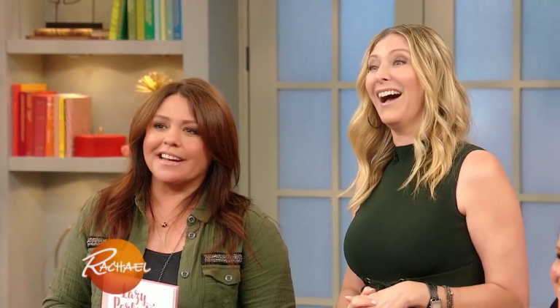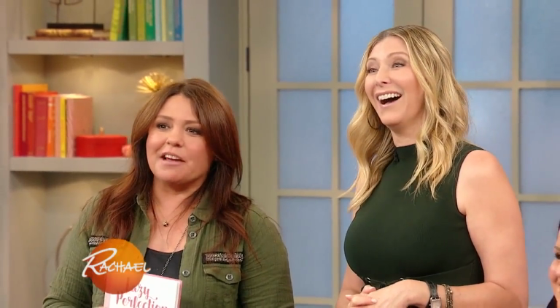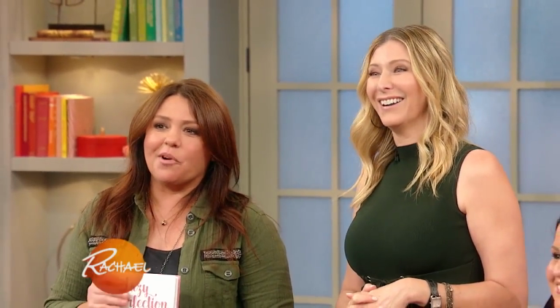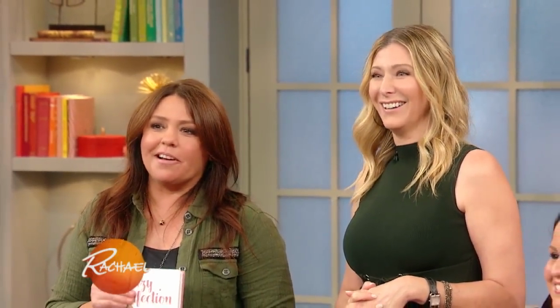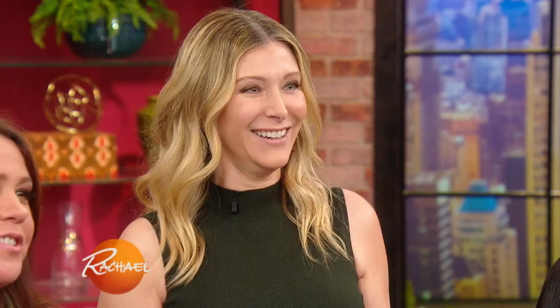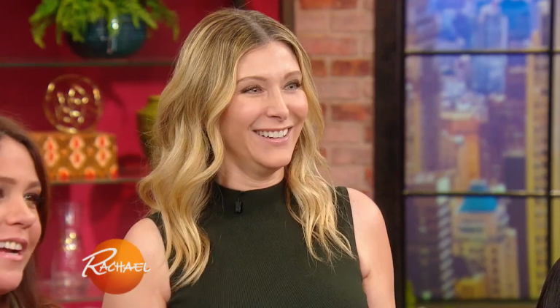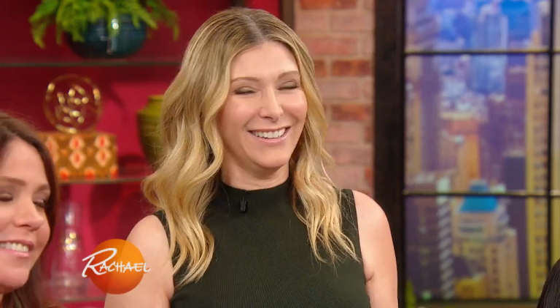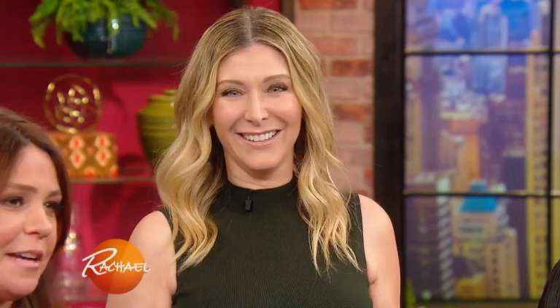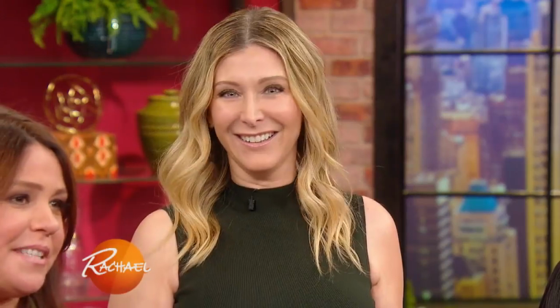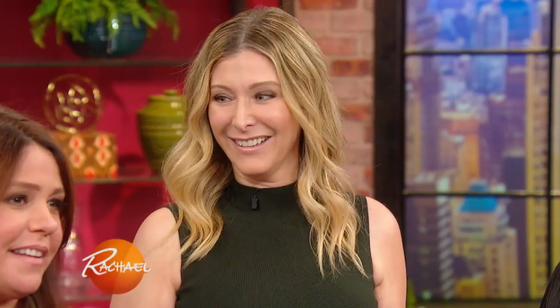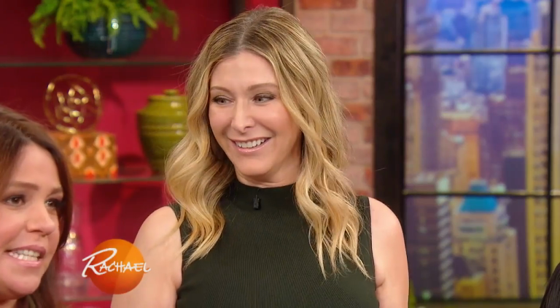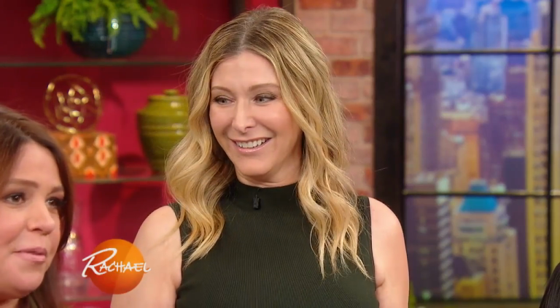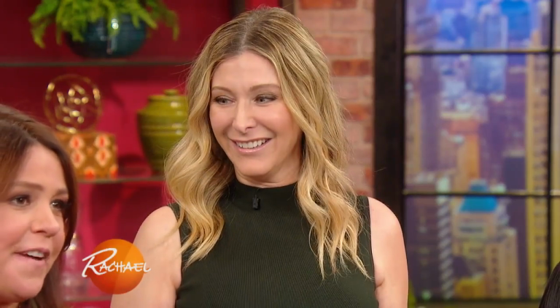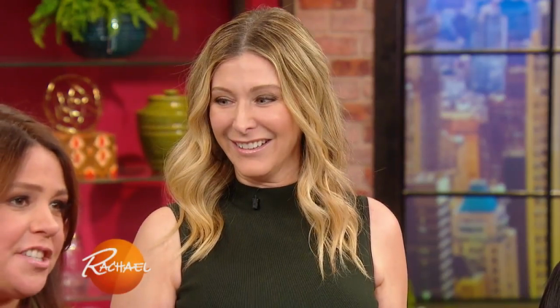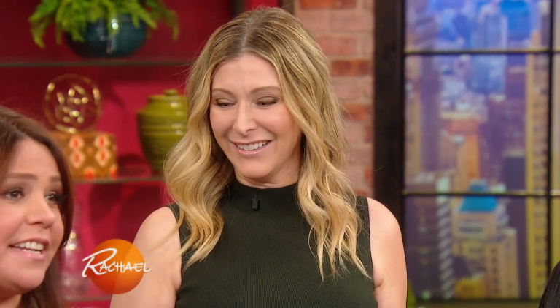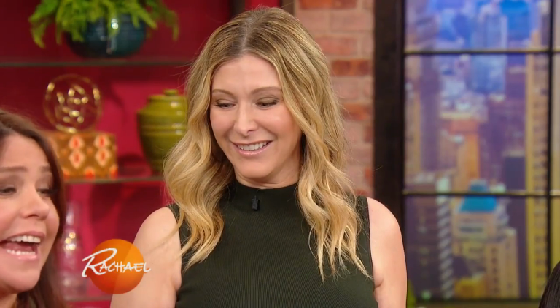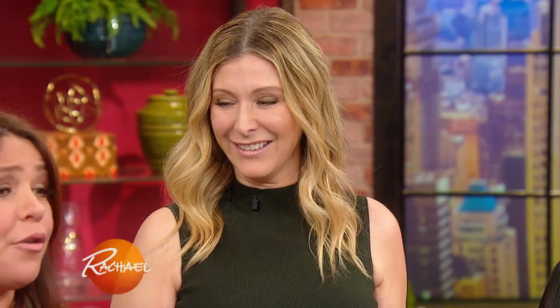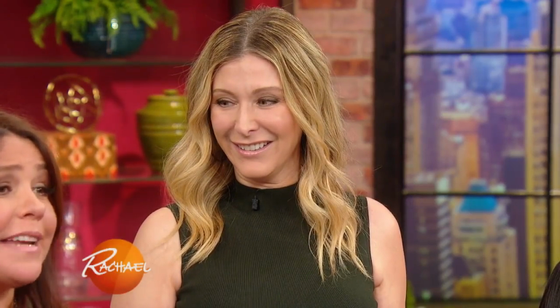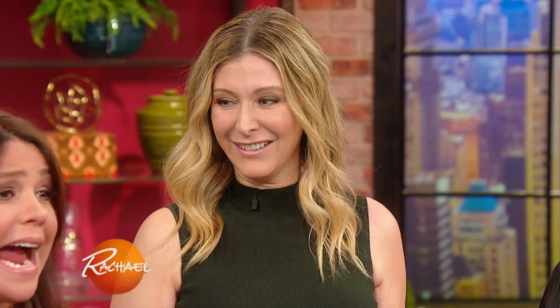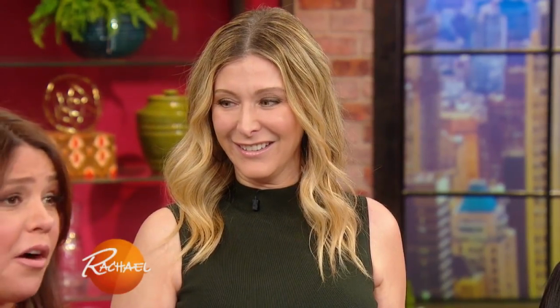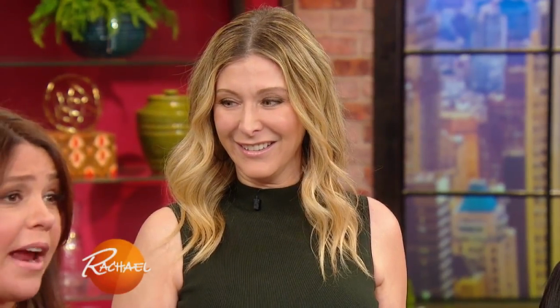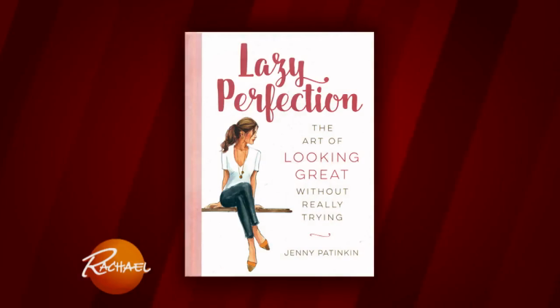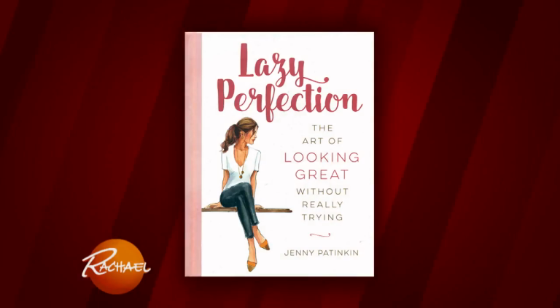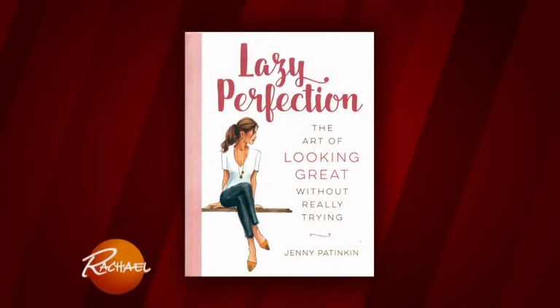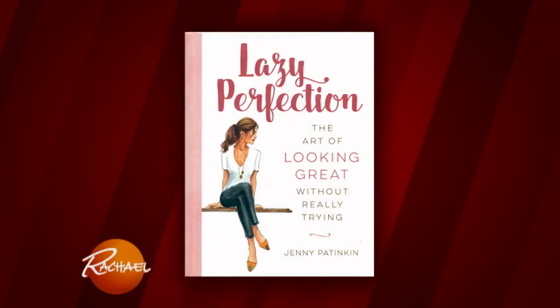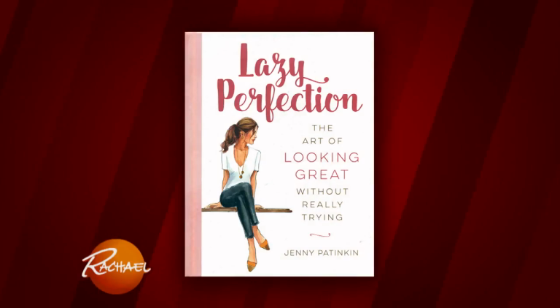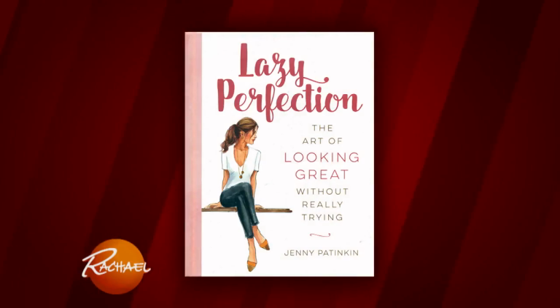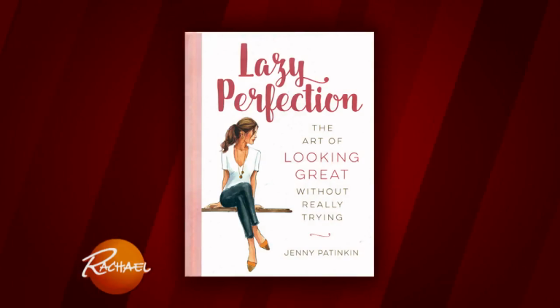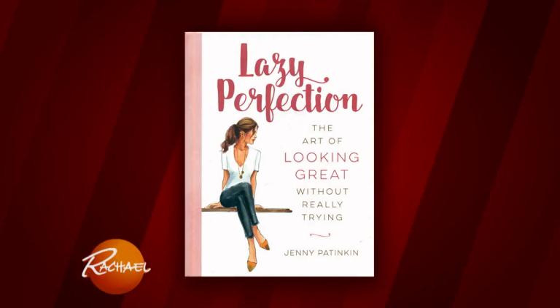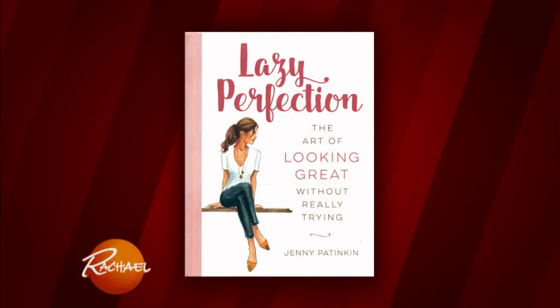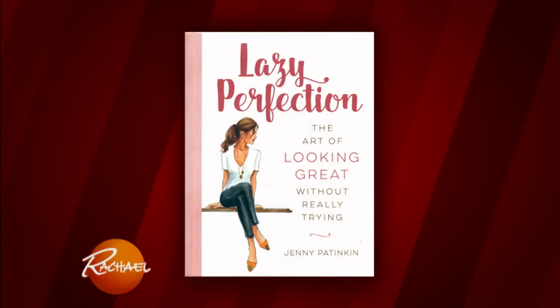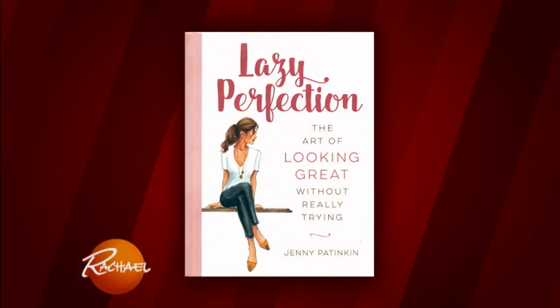Gentlemen and ladies, you can get more of Jenny's tips in Lazy Perfection. It's out now and everyone here is going home with a copy.